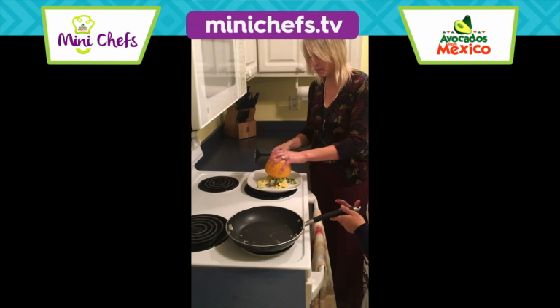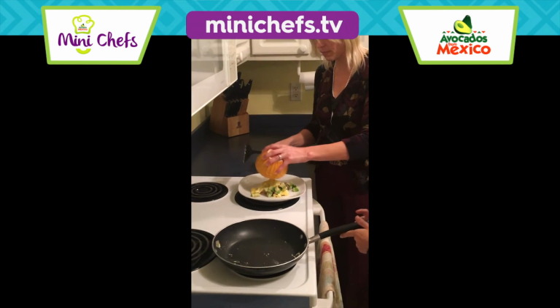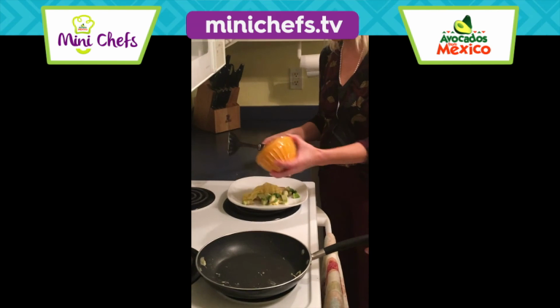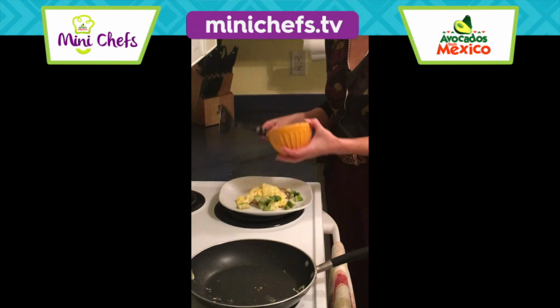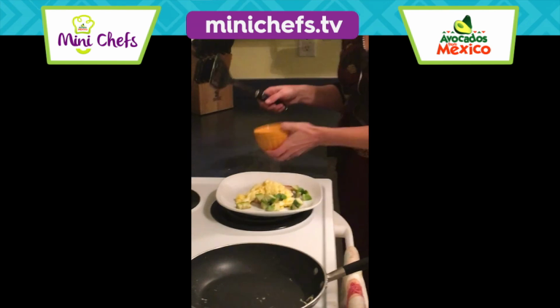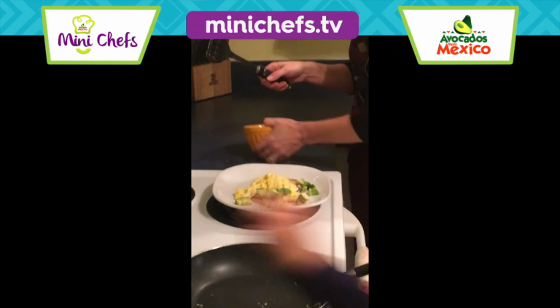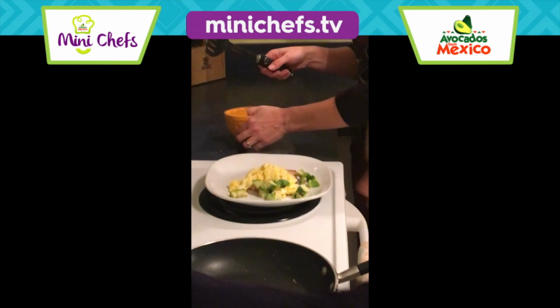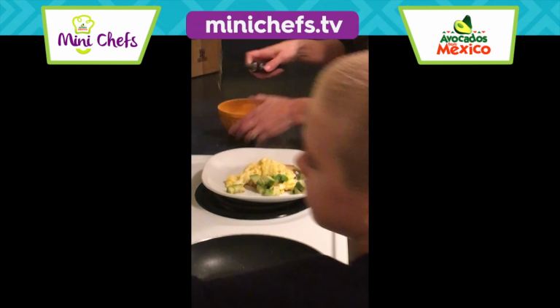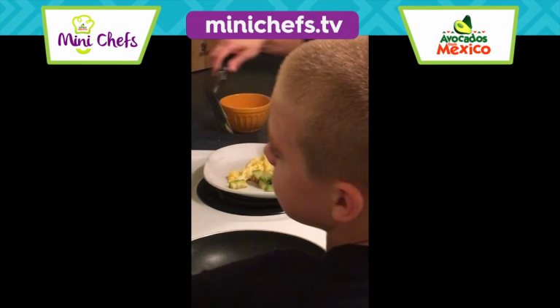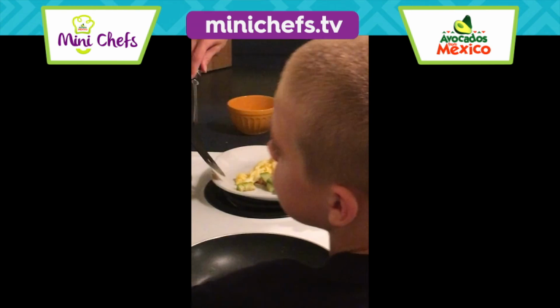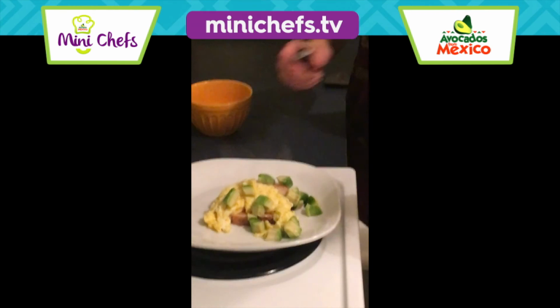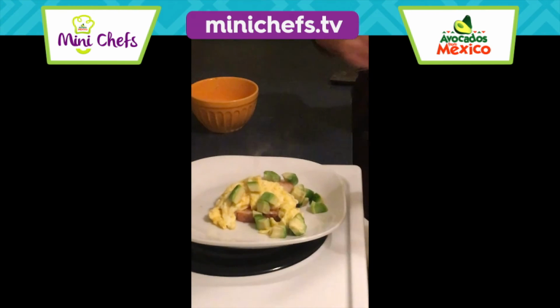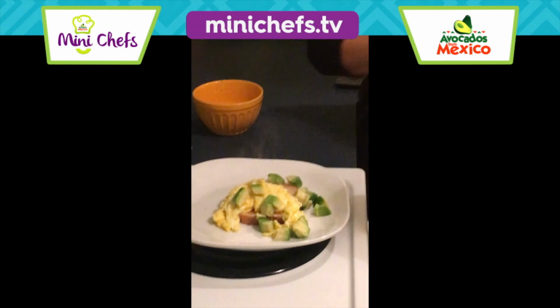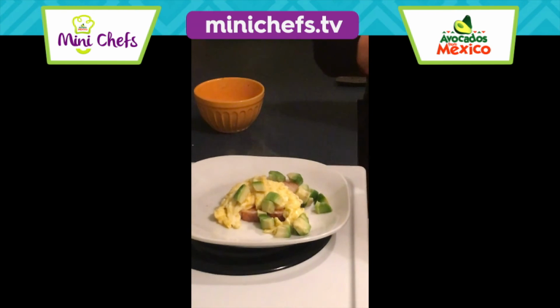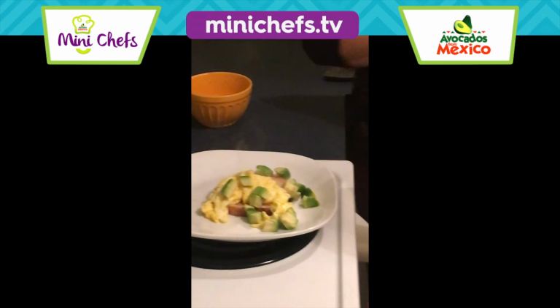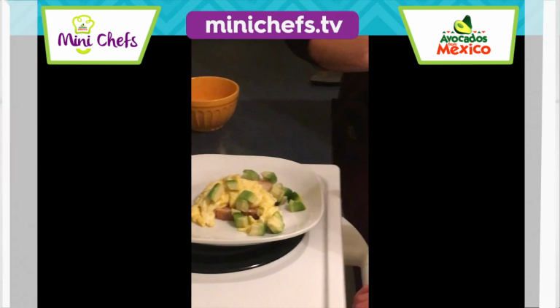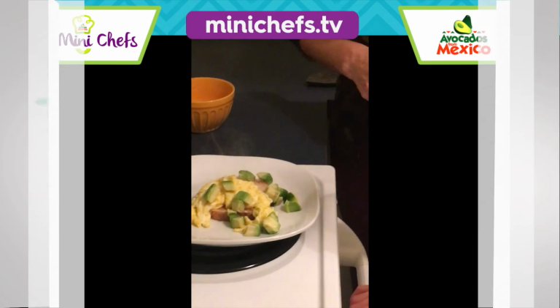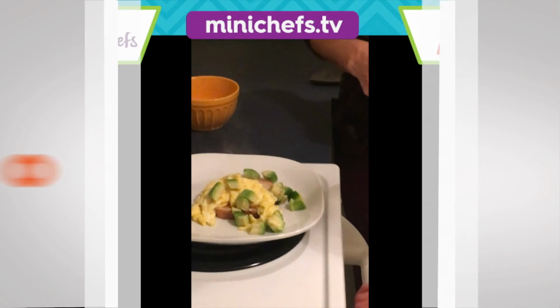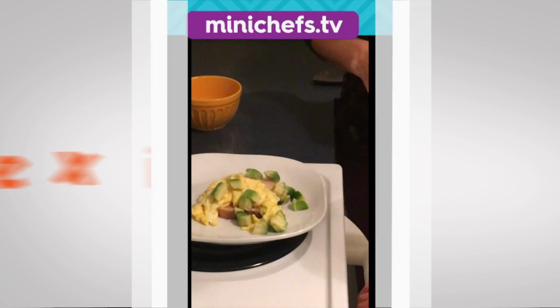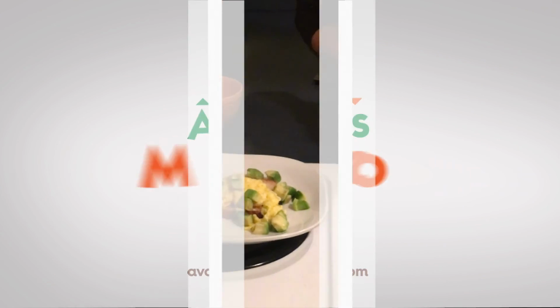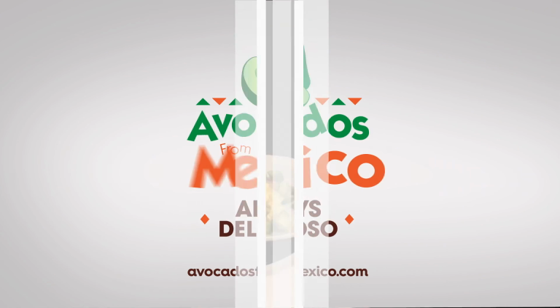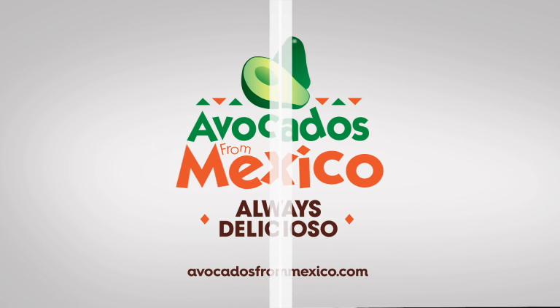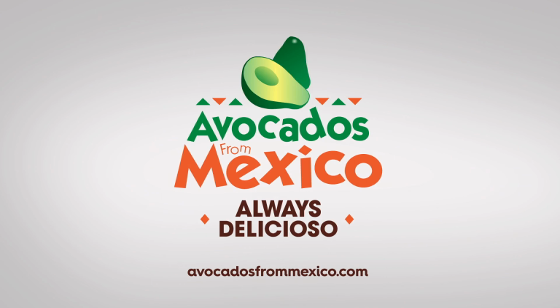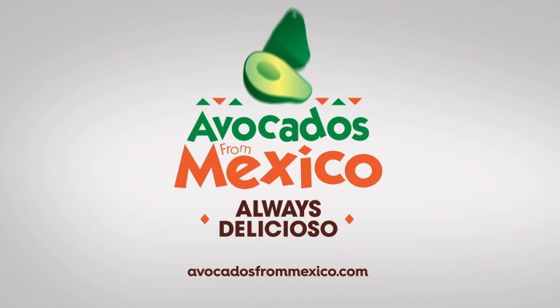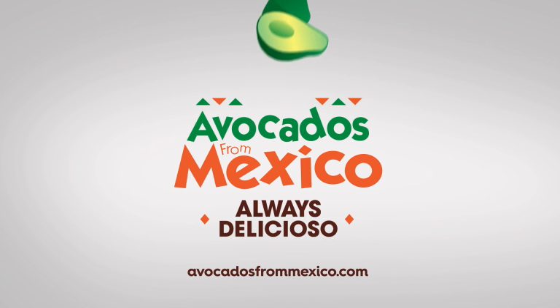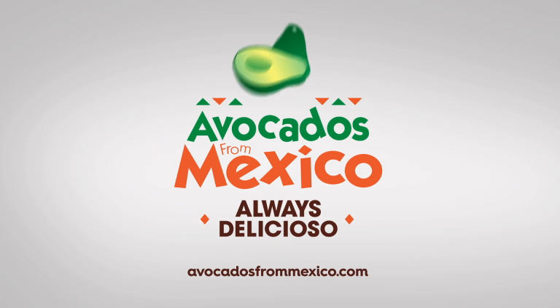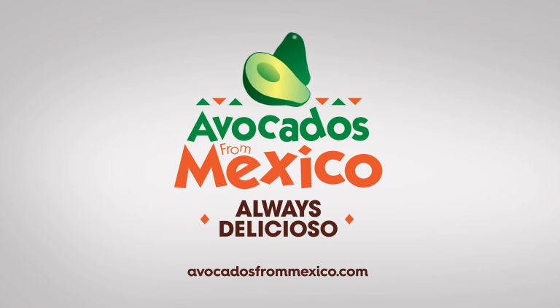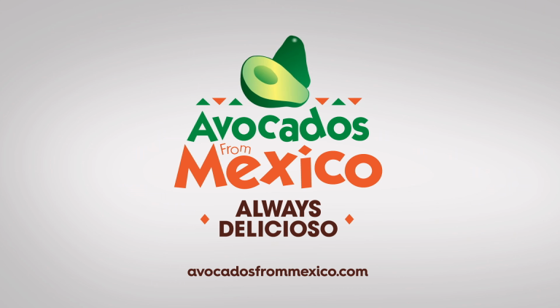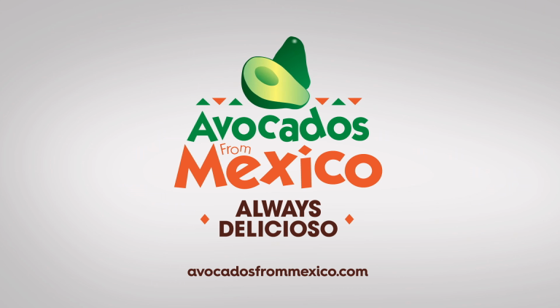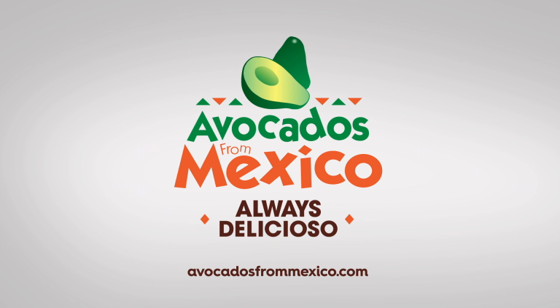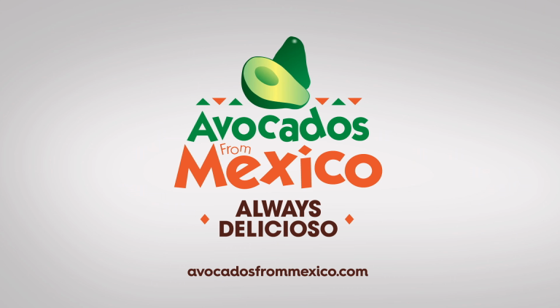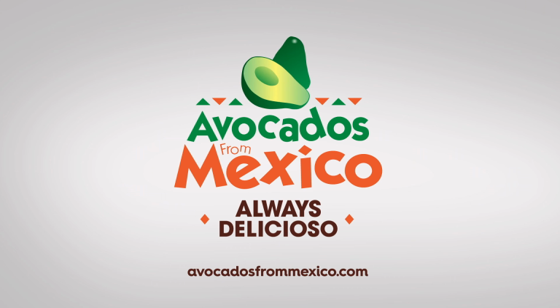And voila! Boom boom! Avocados from Mexico!